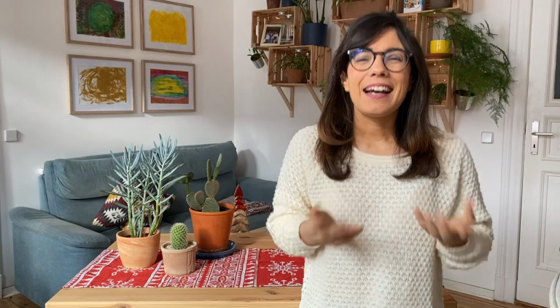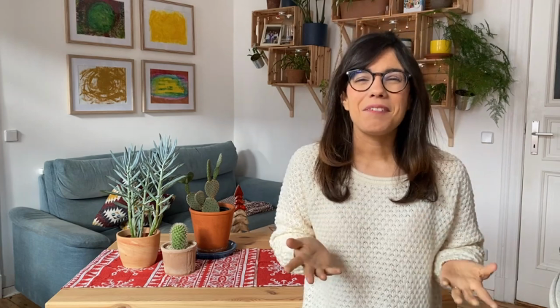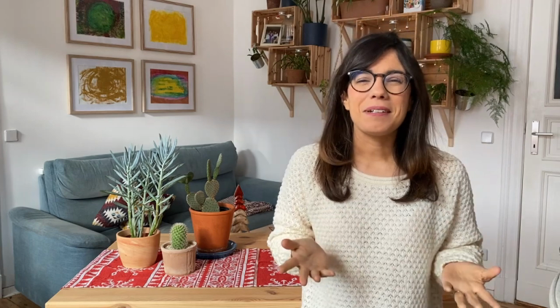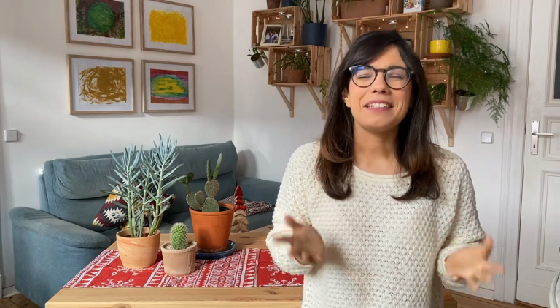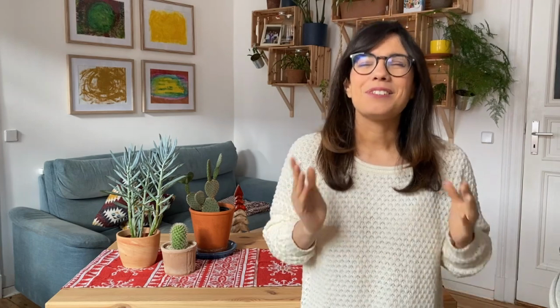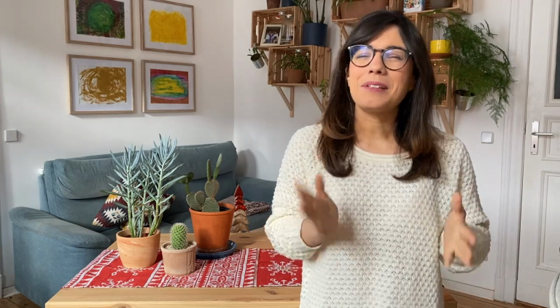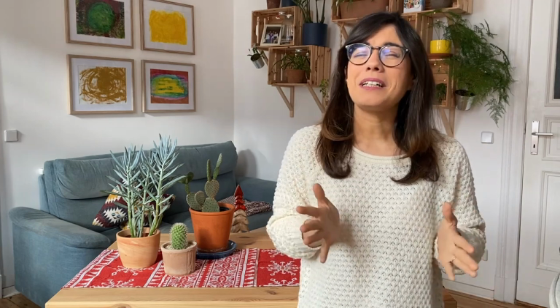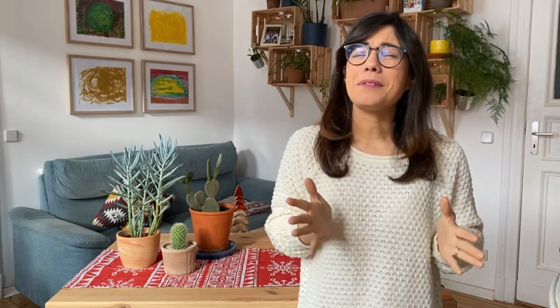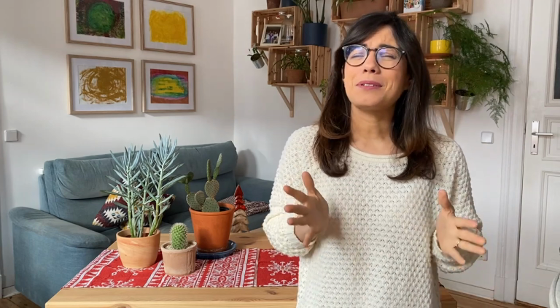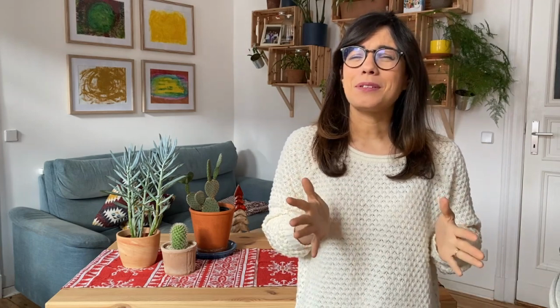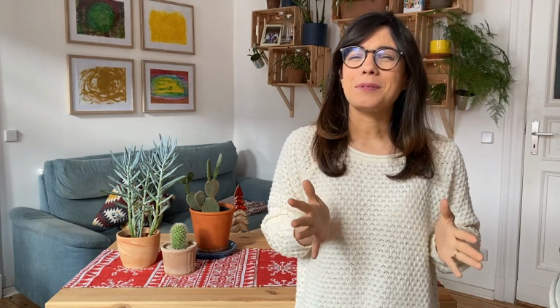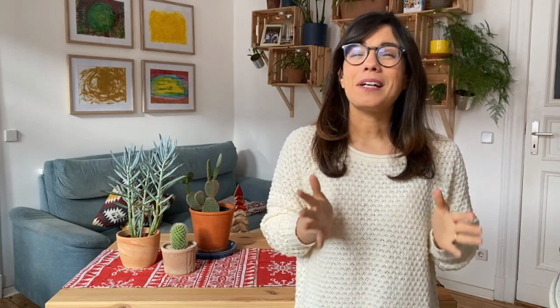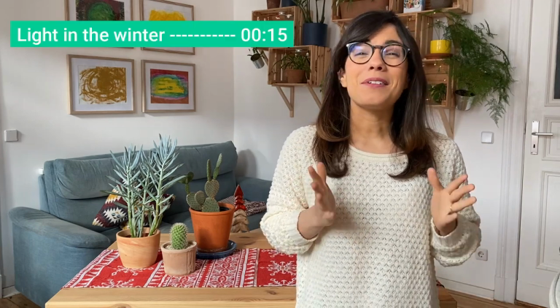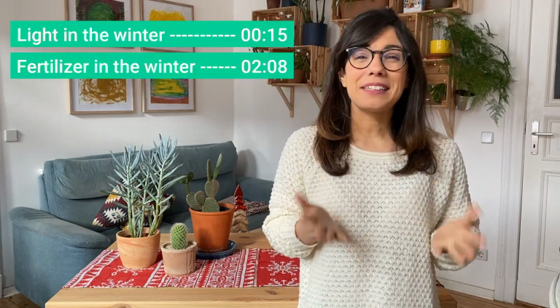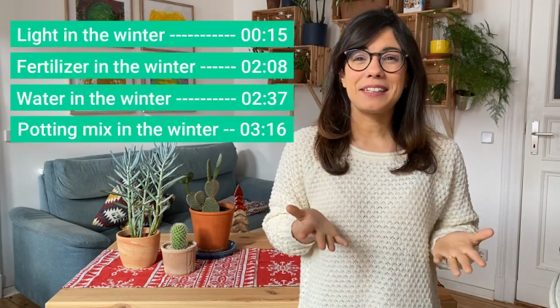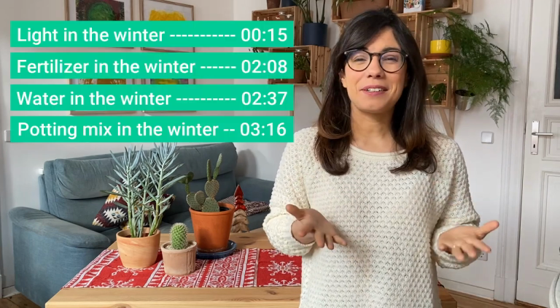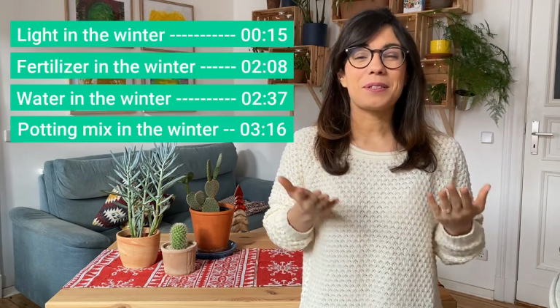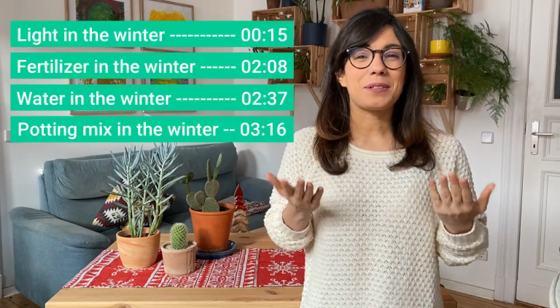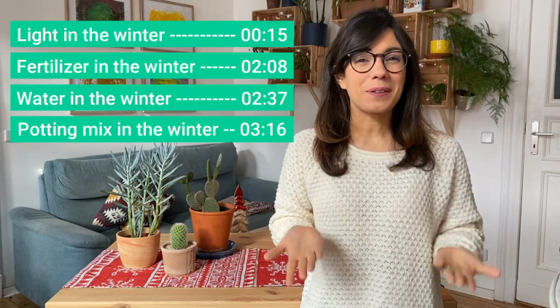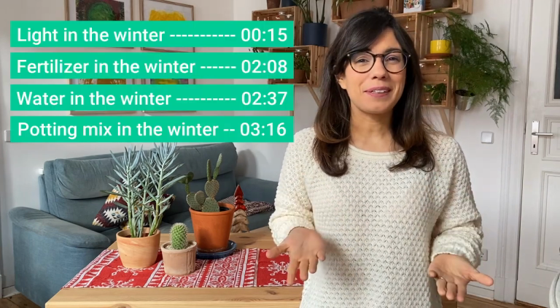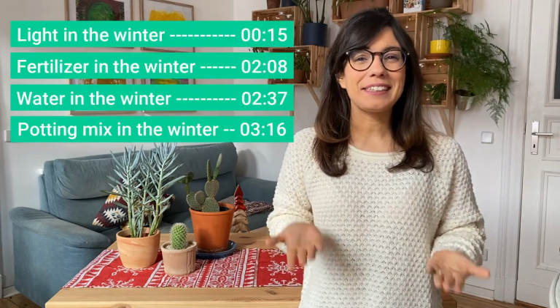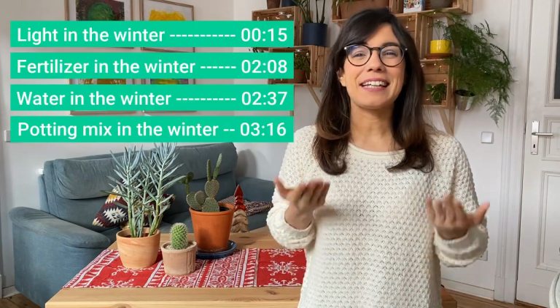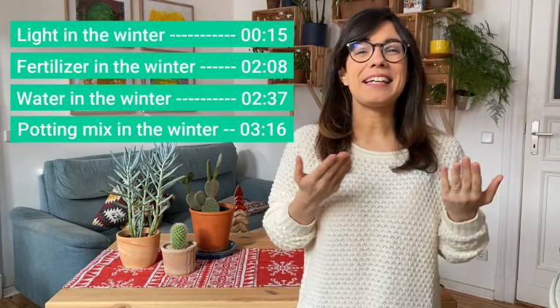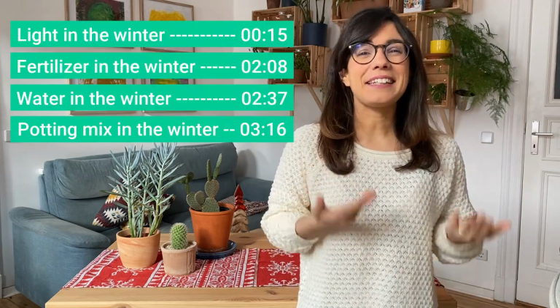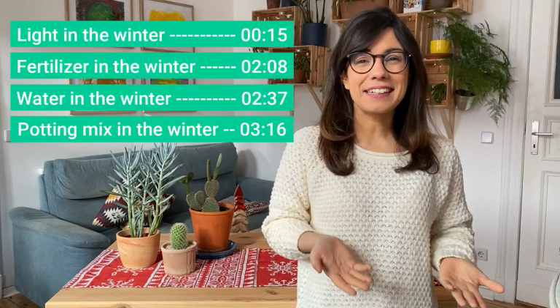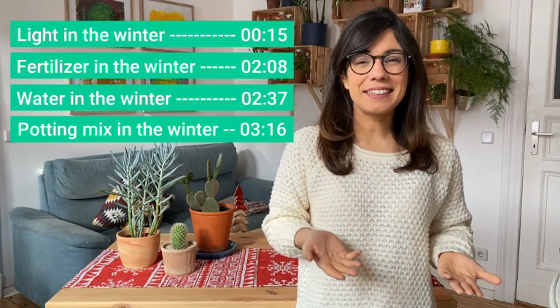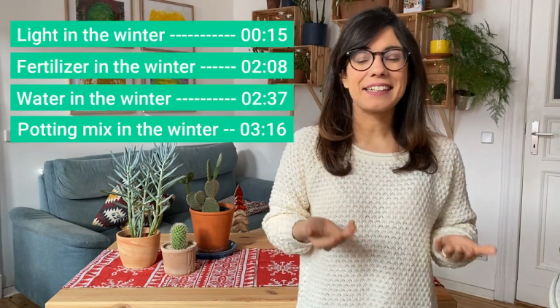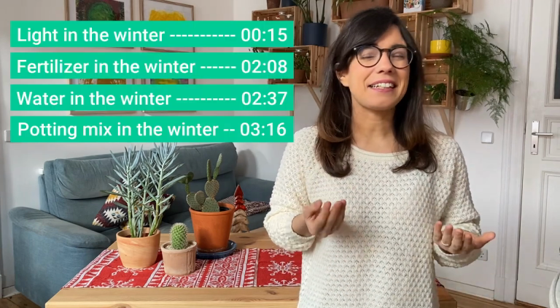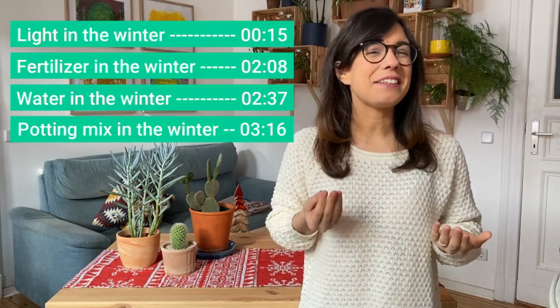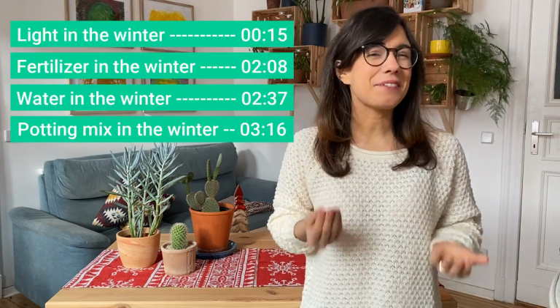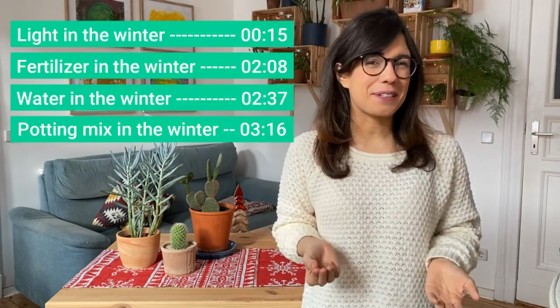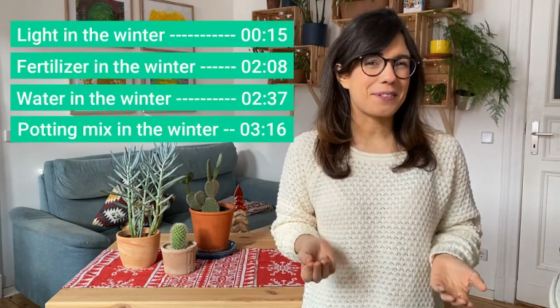Hi everybody, today we're going to be talking about how to take care of our succulents and cacti in the winter.